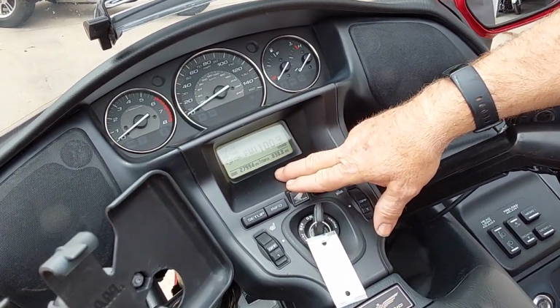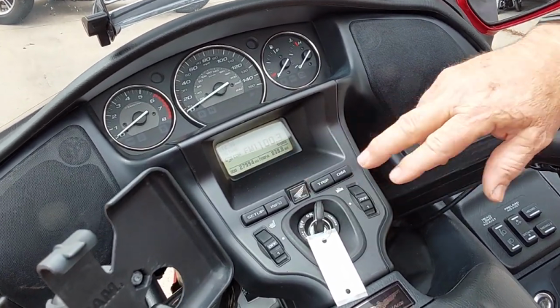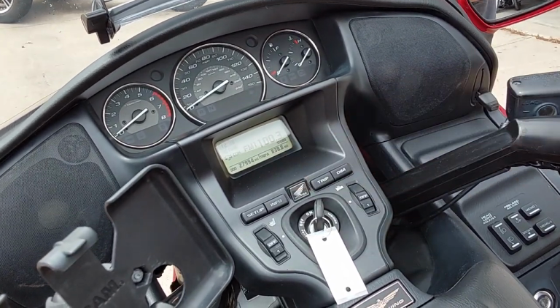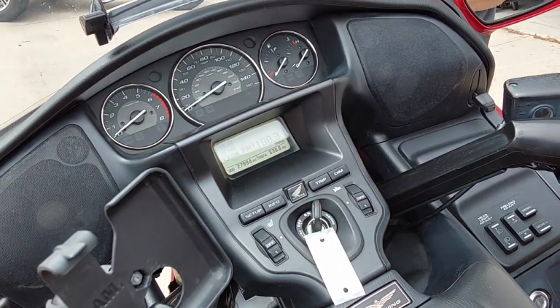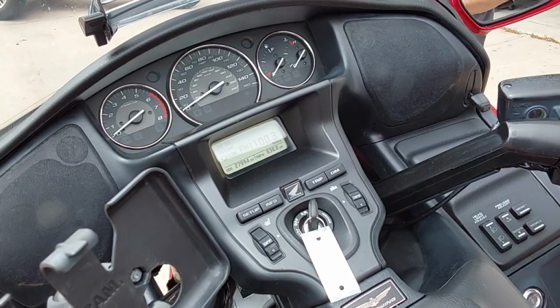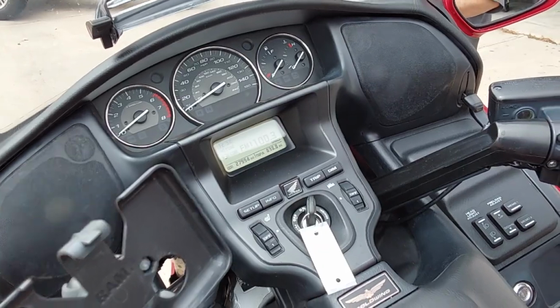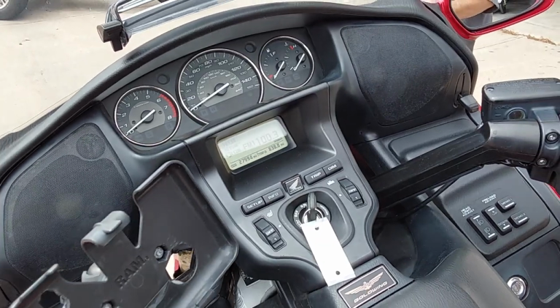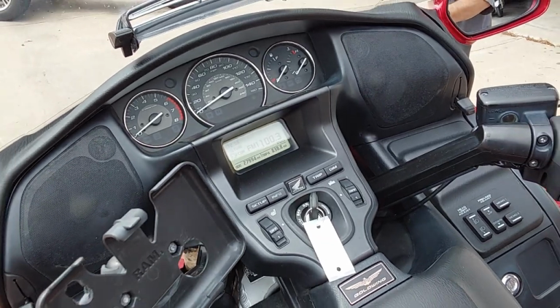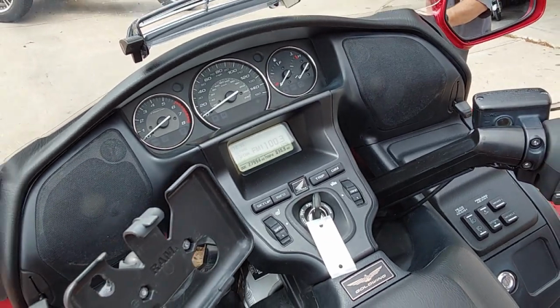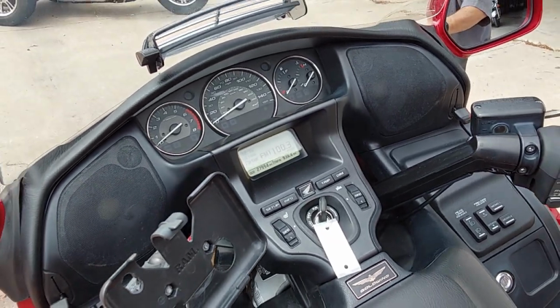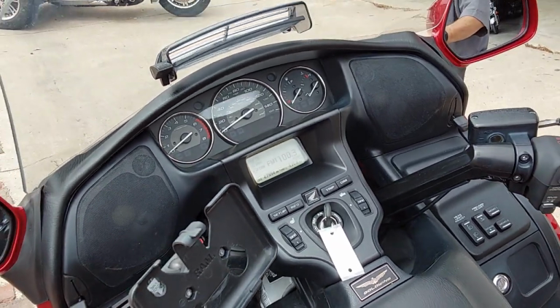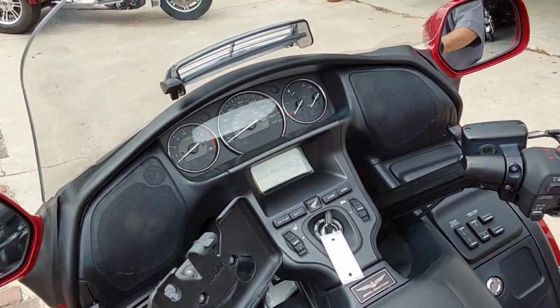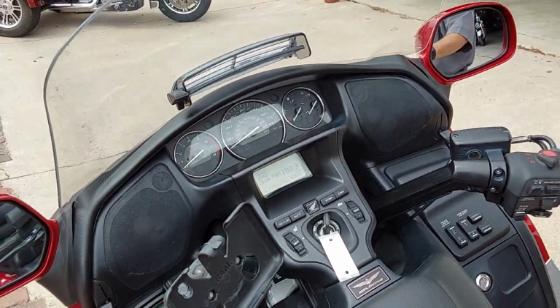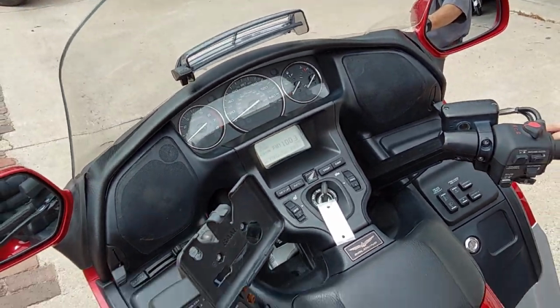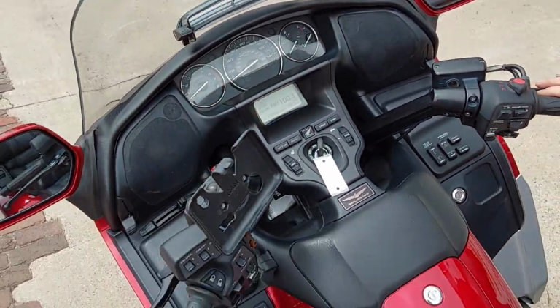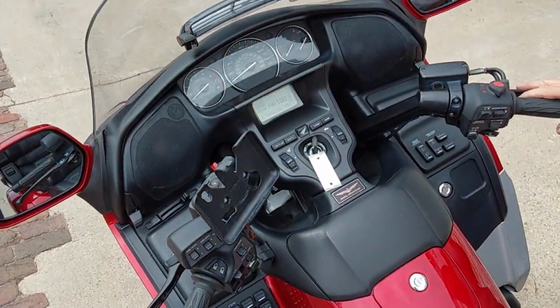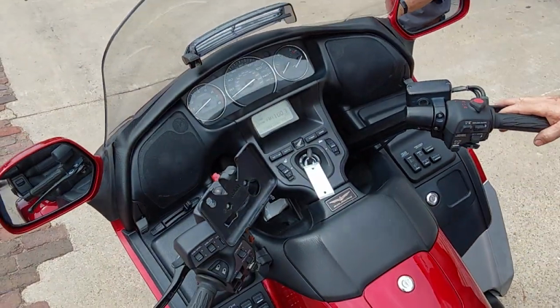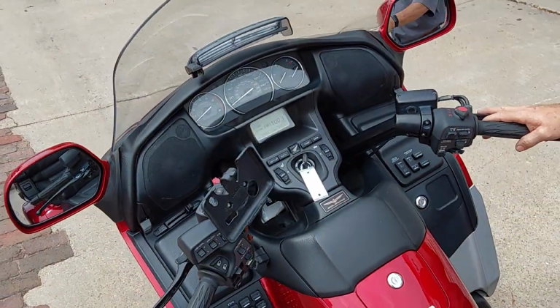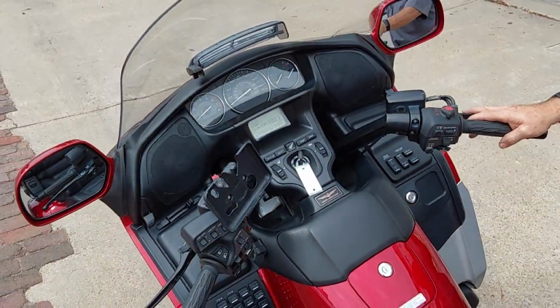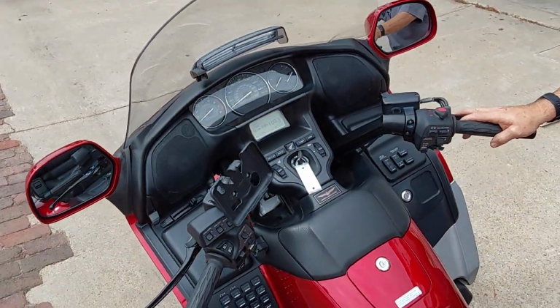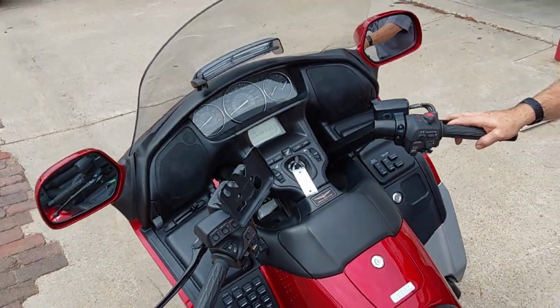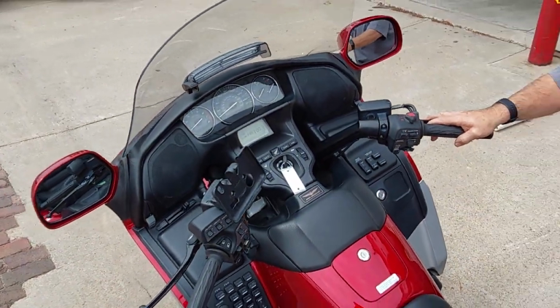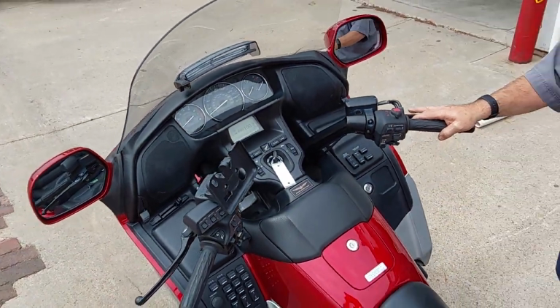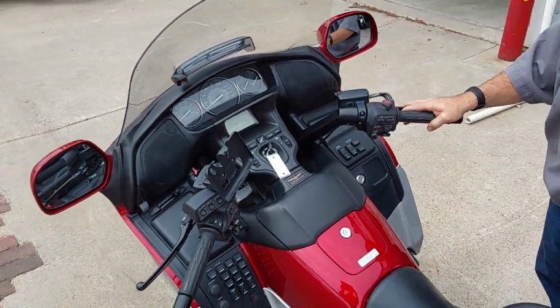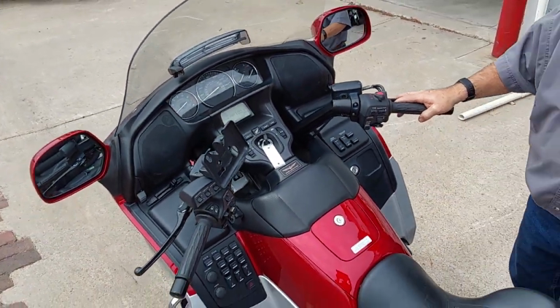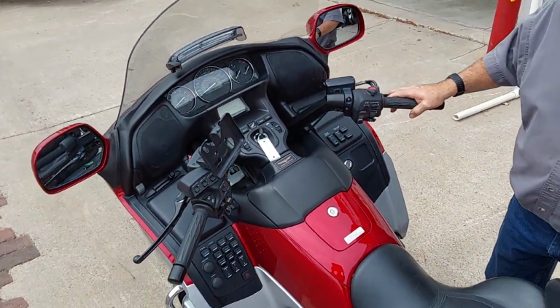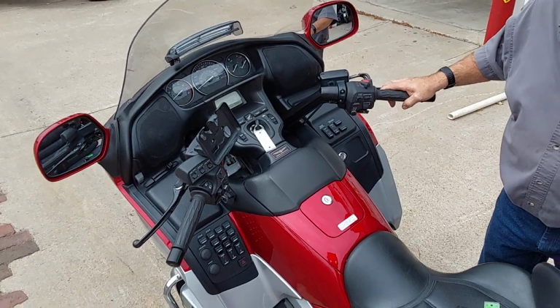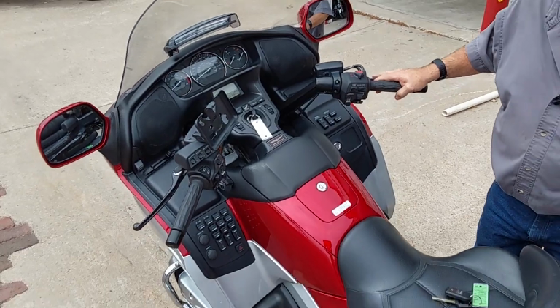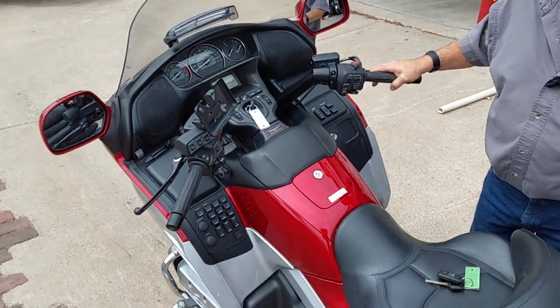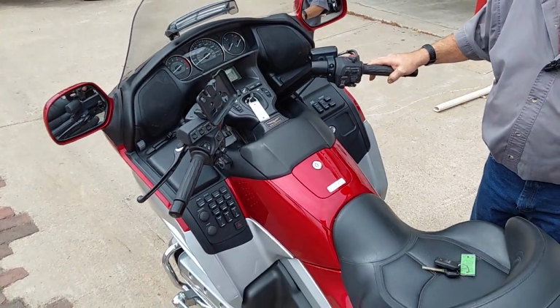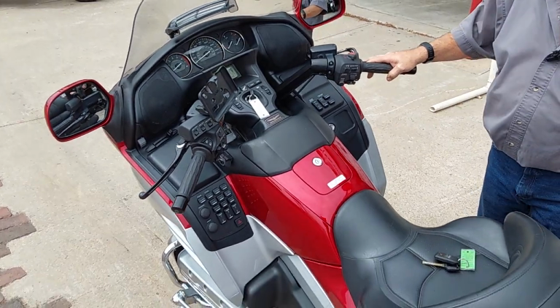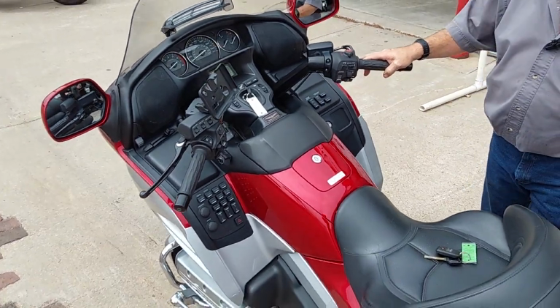We bought this bike from a dealer that does more four-wheelers and side-by-sides. He got this in on trade in Iowa, and we bought it from him.